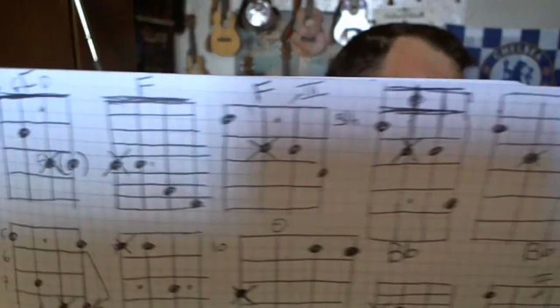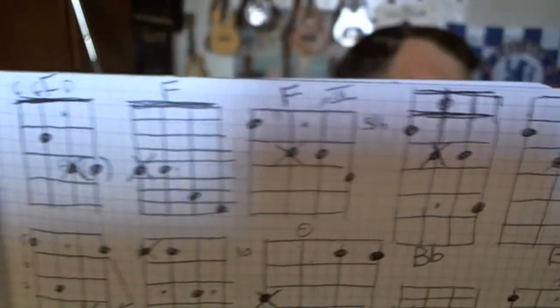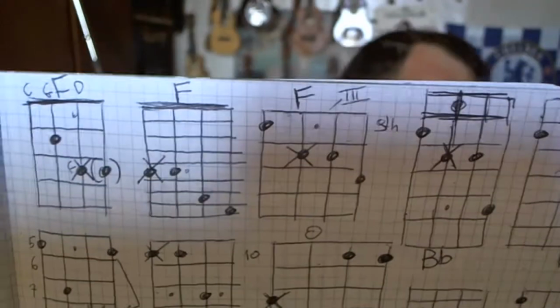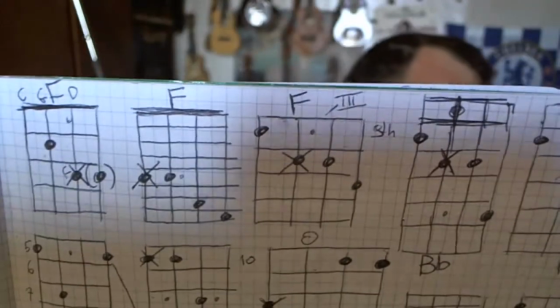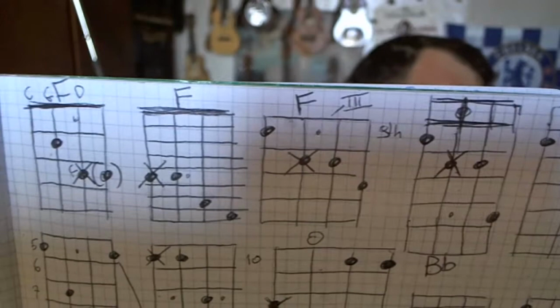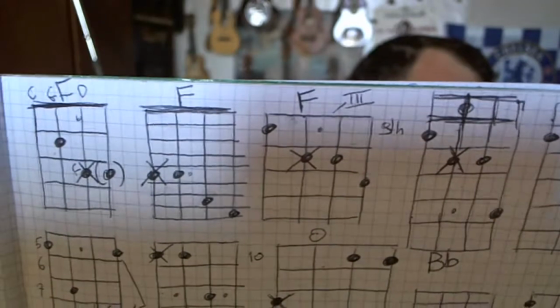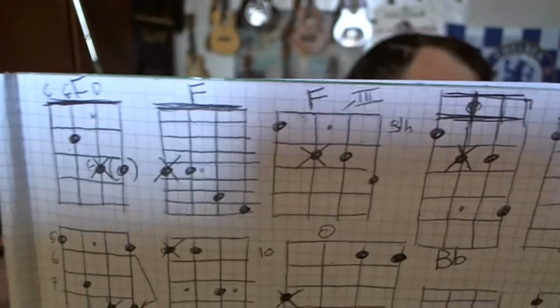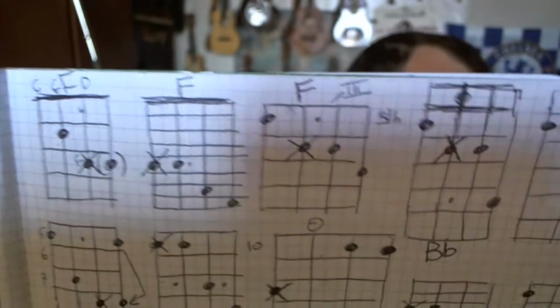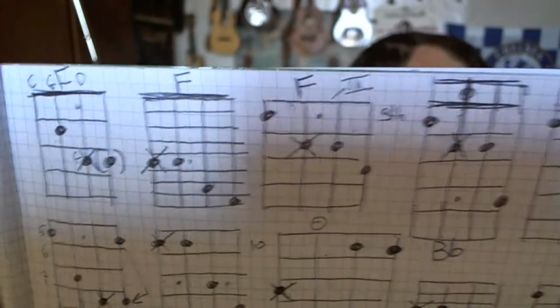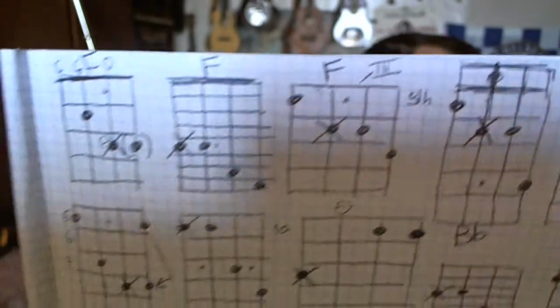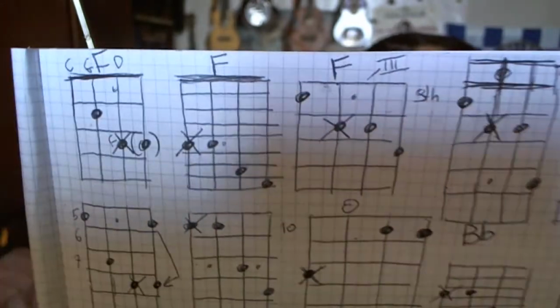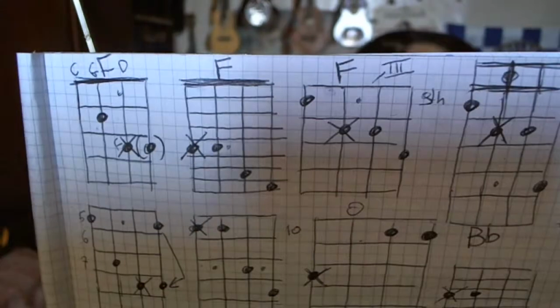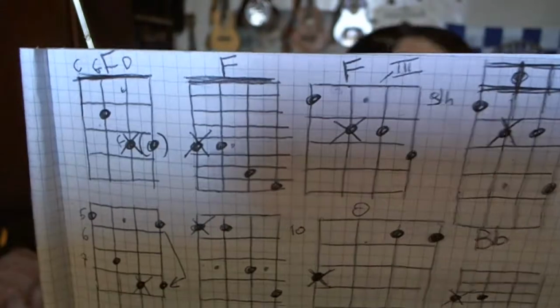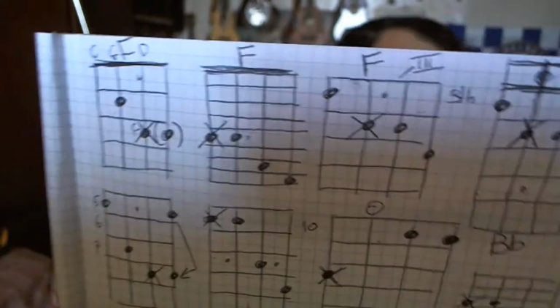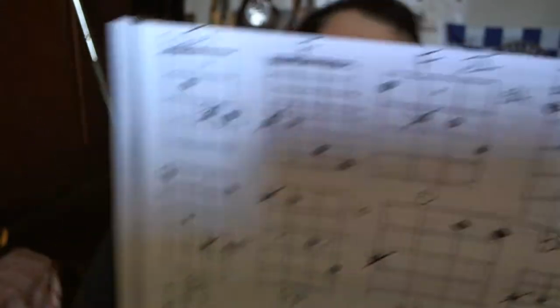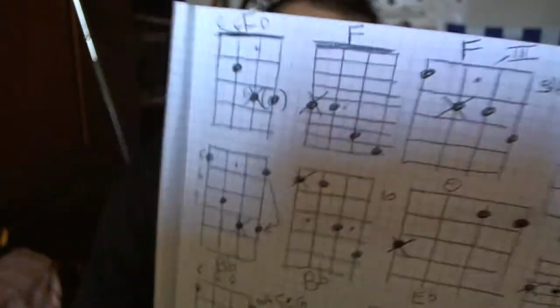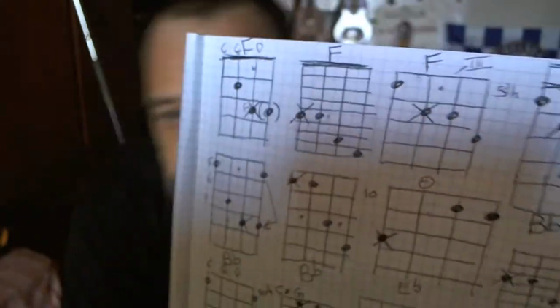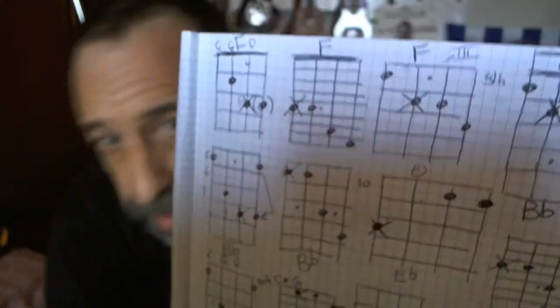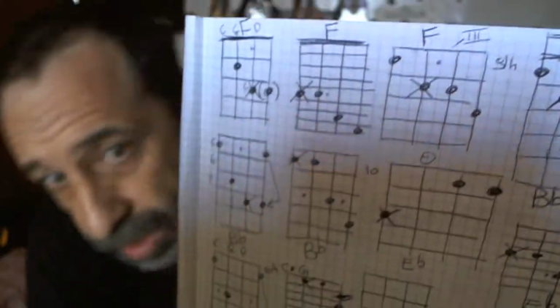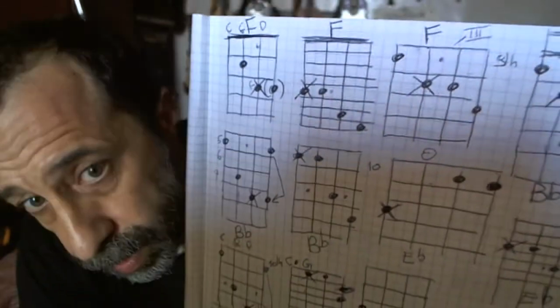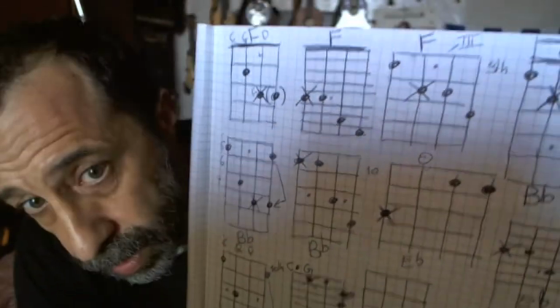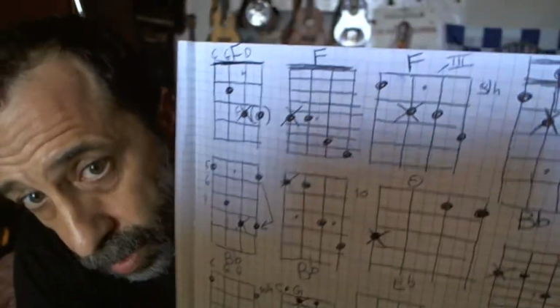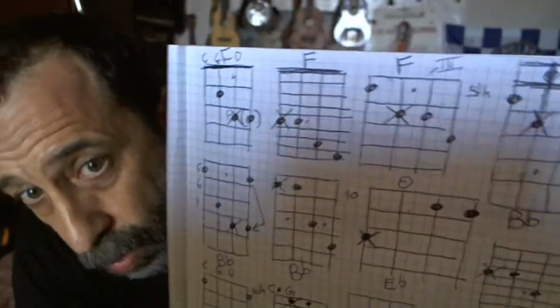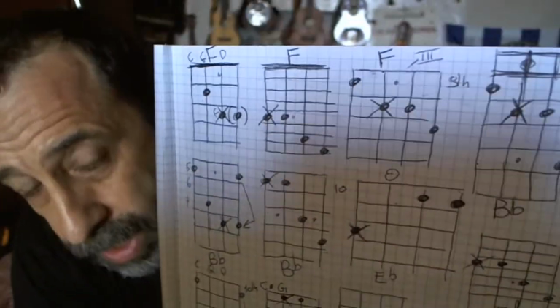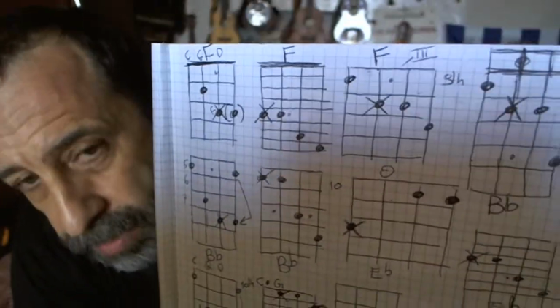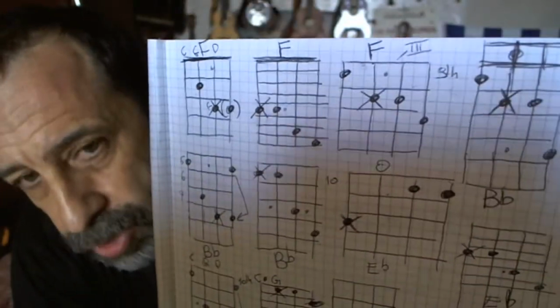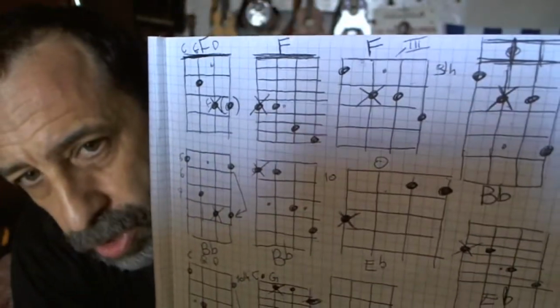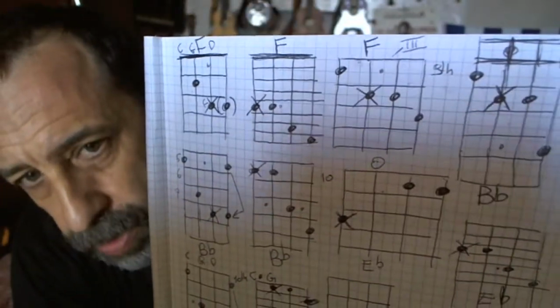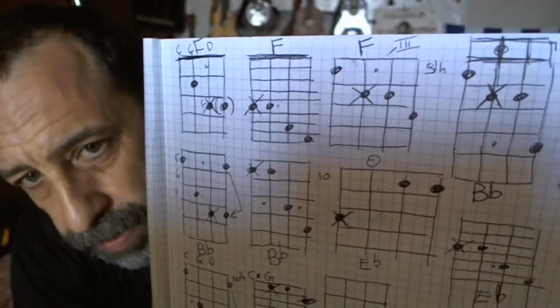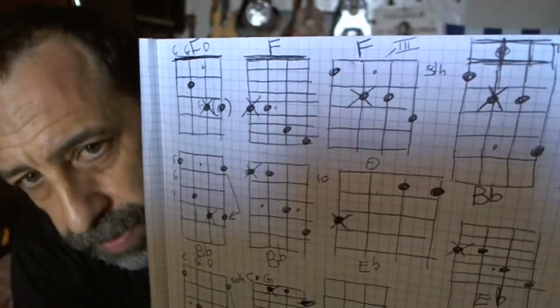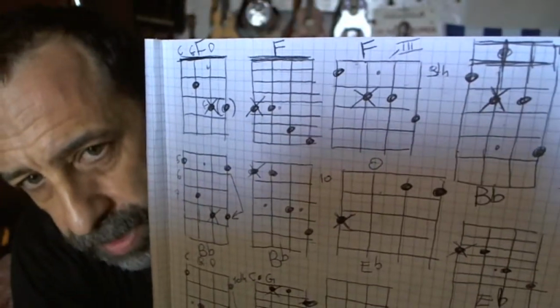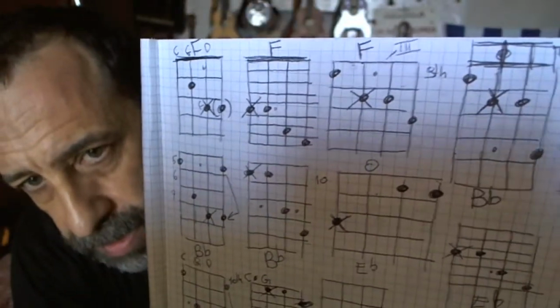And the two chord shapes I used here for the F are here. Sorry for my sloppy way of showing things.